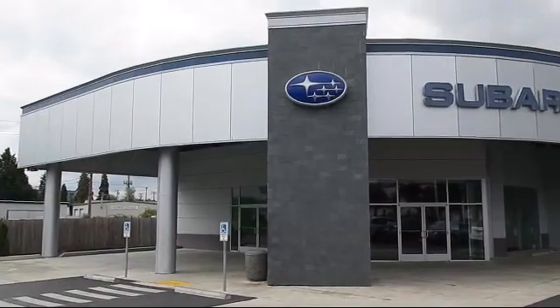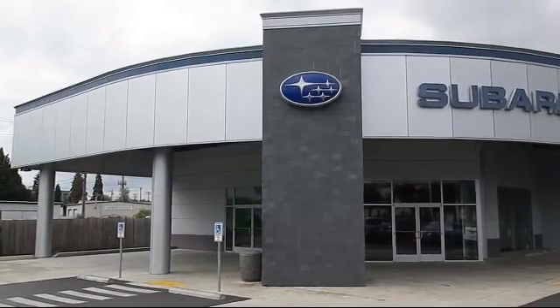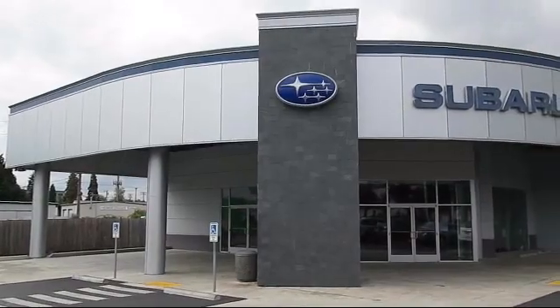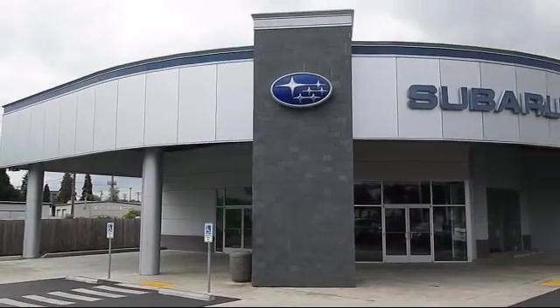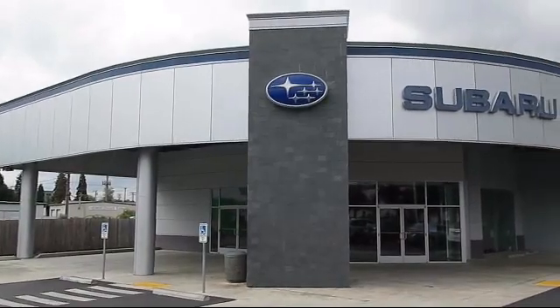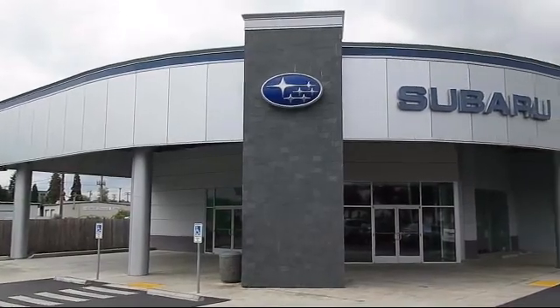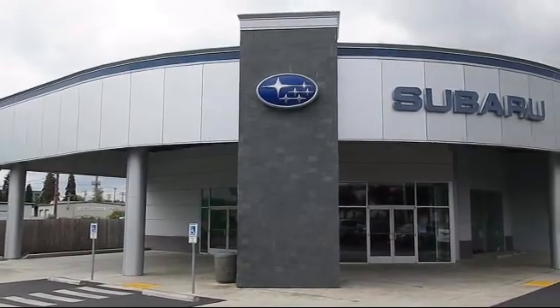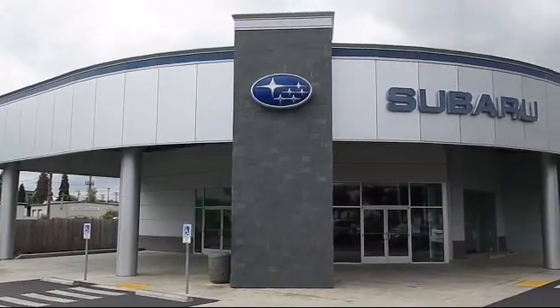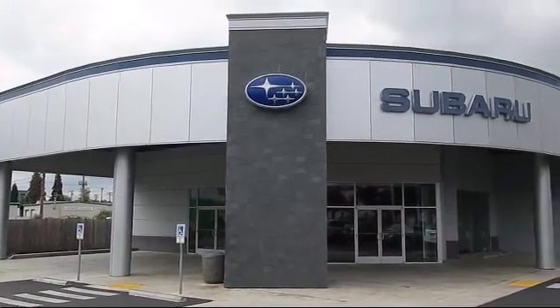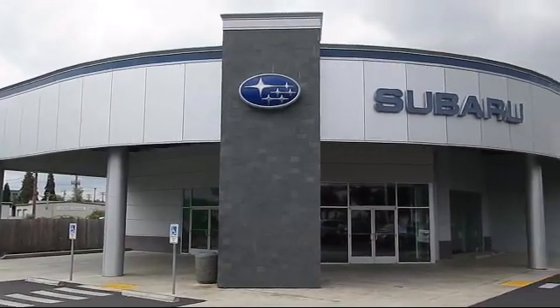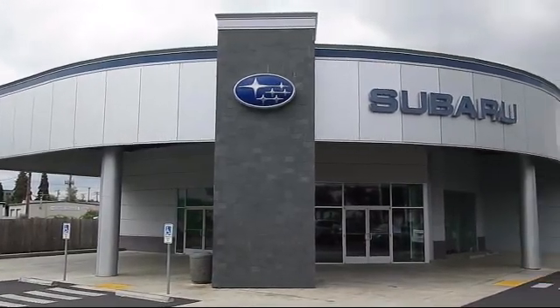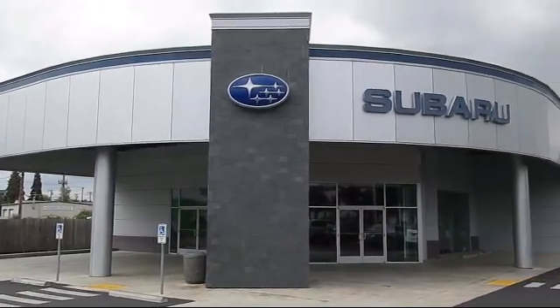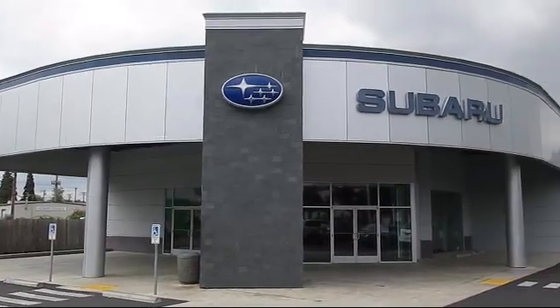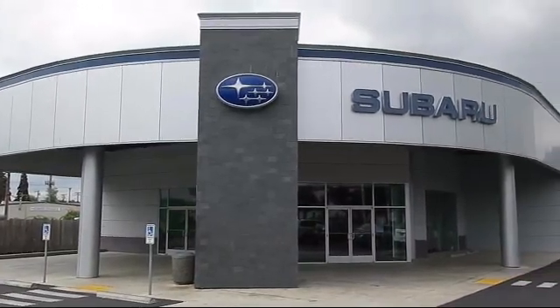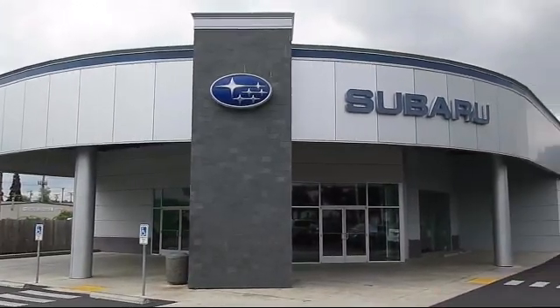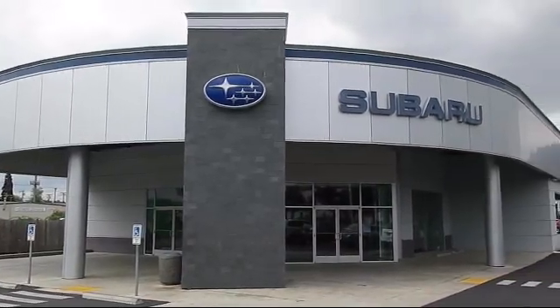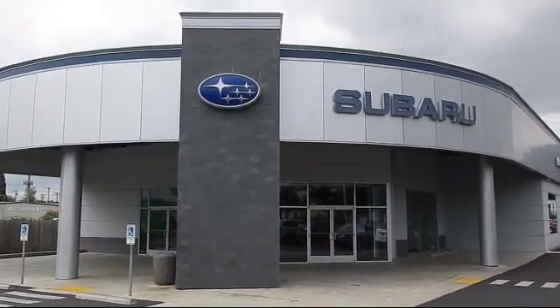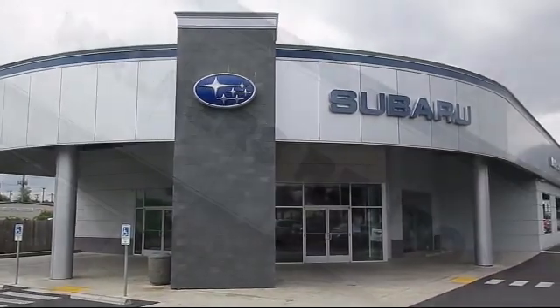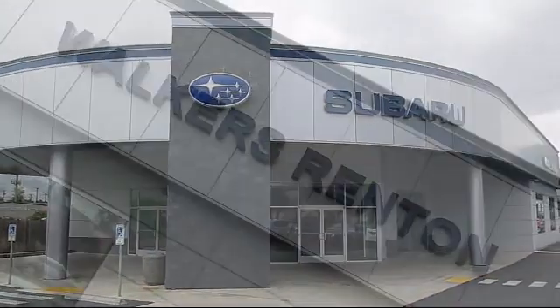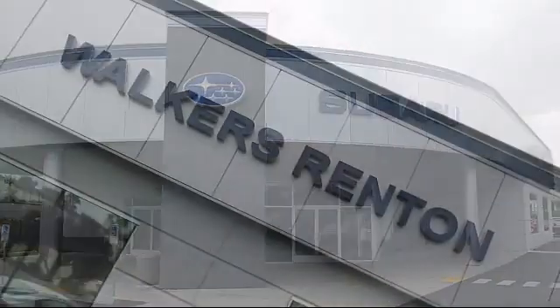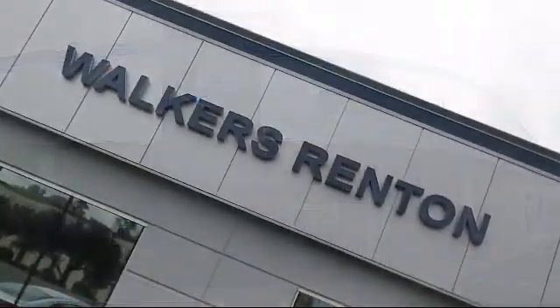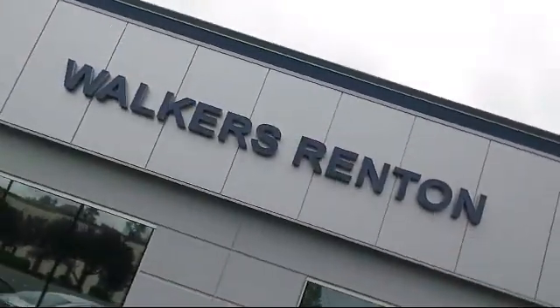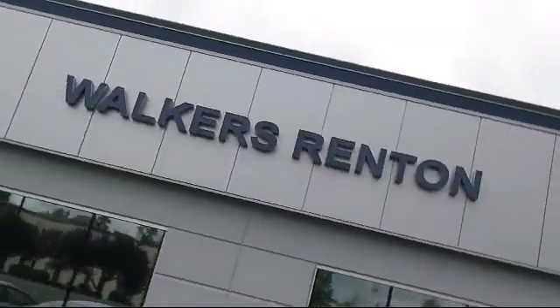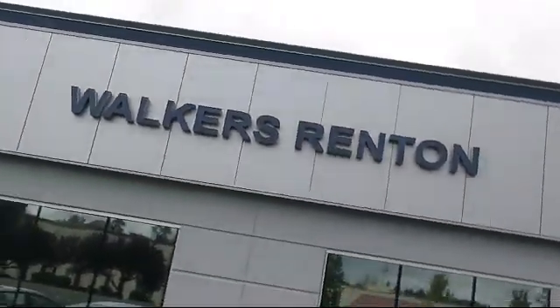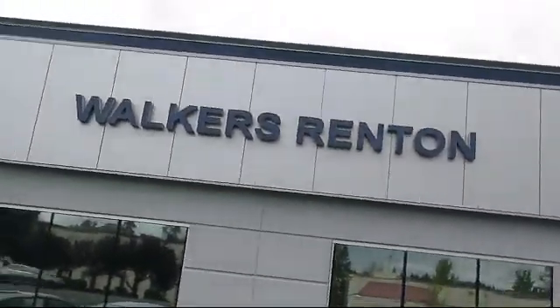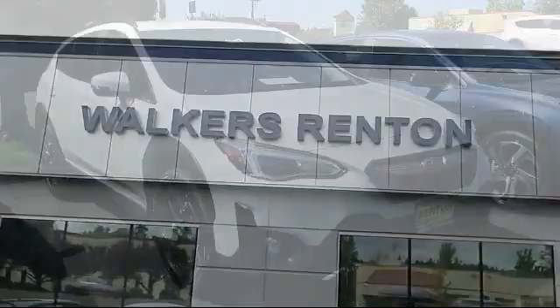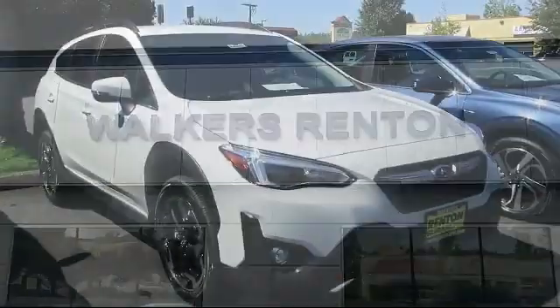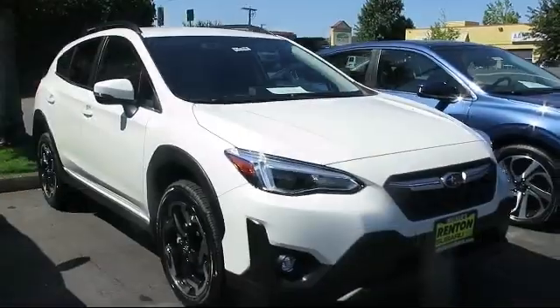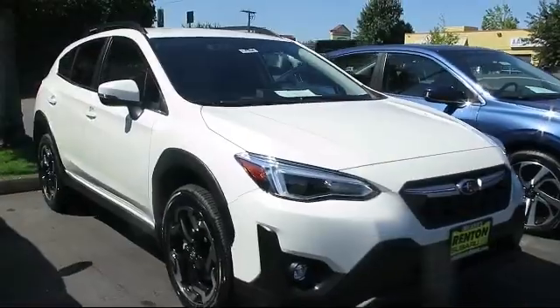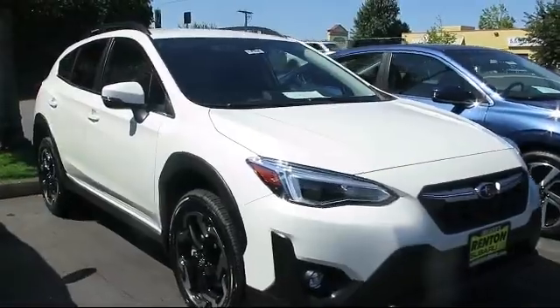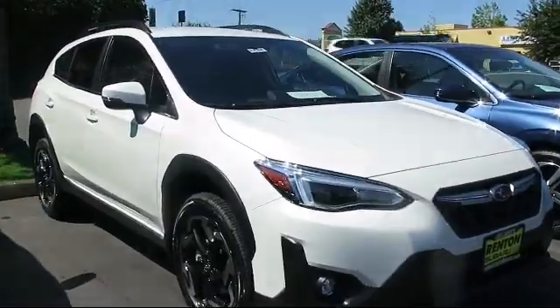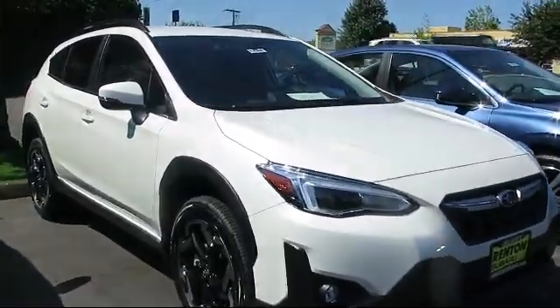Welcome to Walker's Renton Subaru, and here's a look at another vehicle from our great selection of cars and trucks.